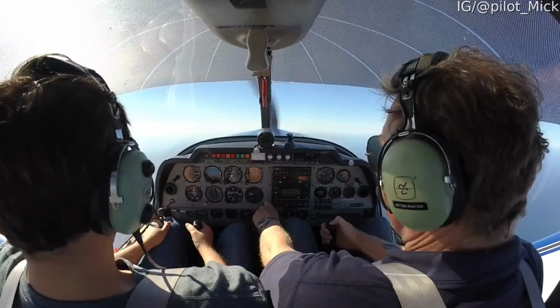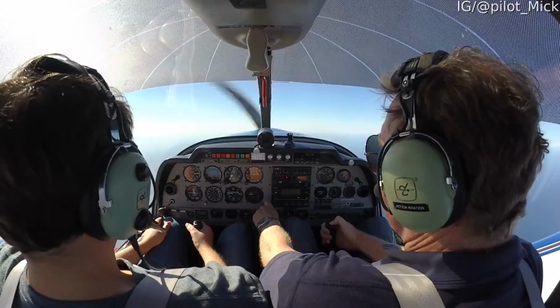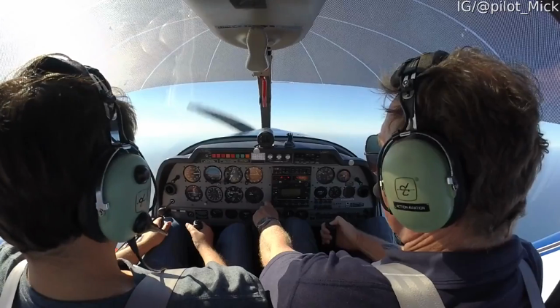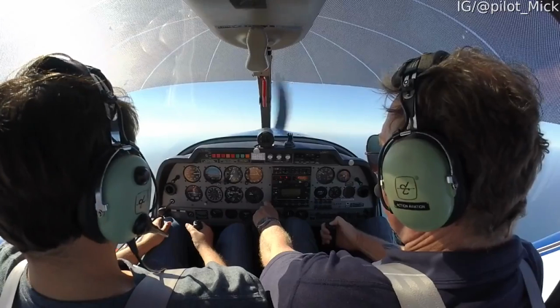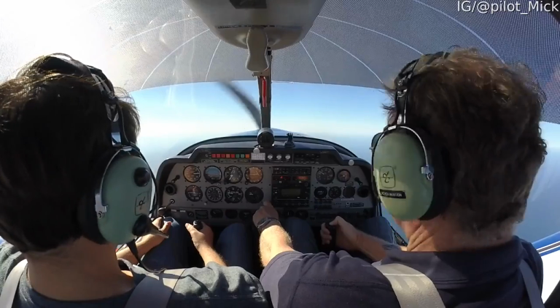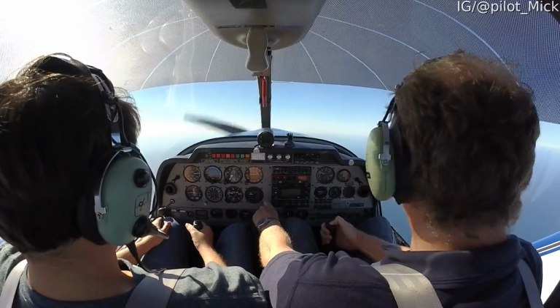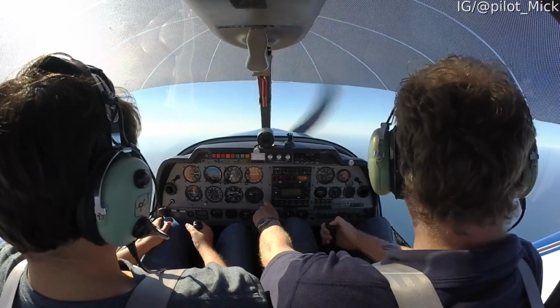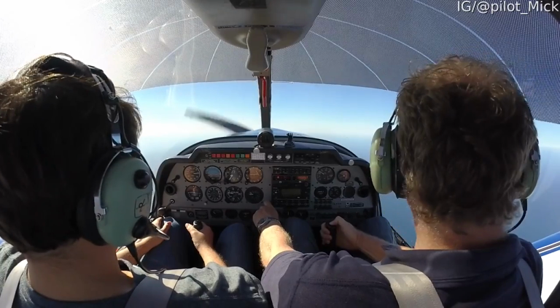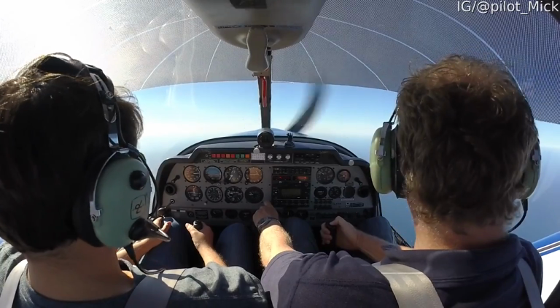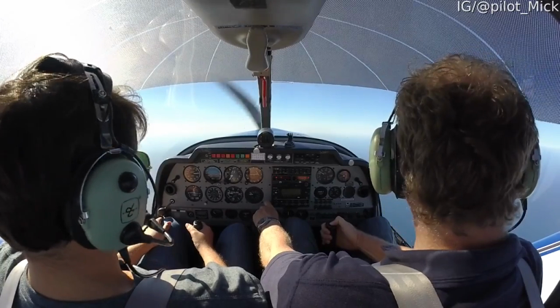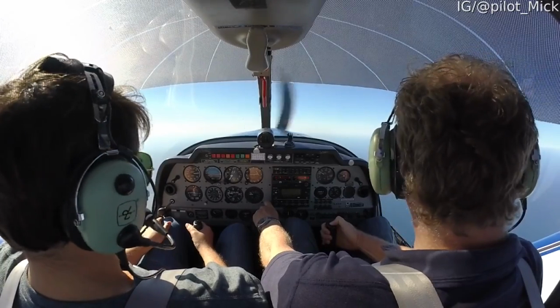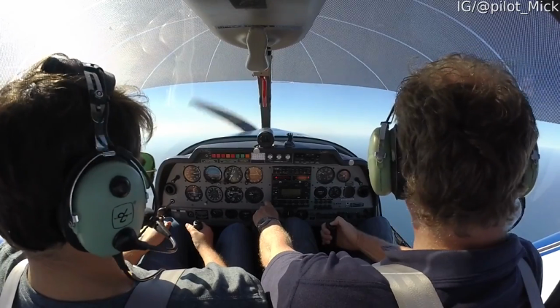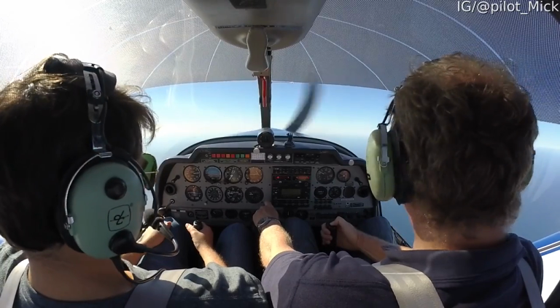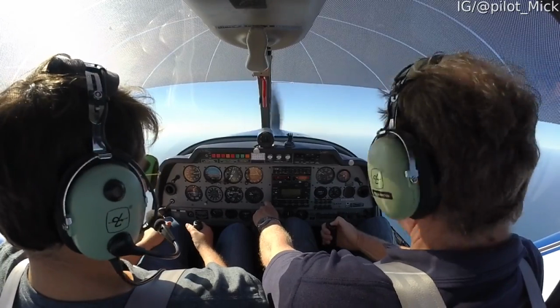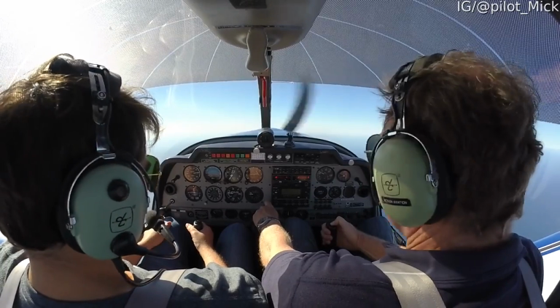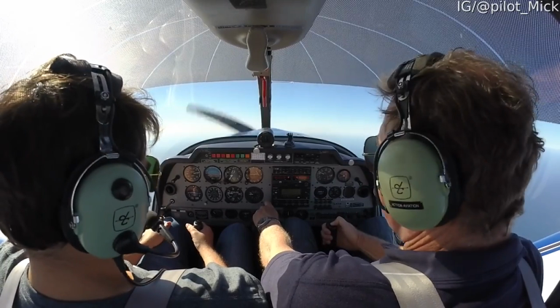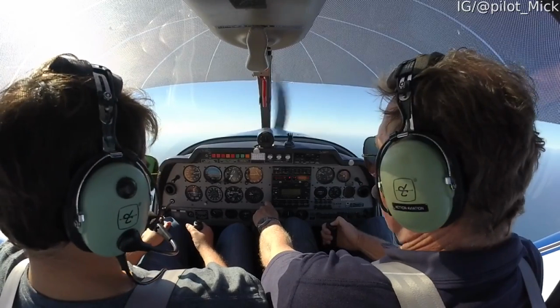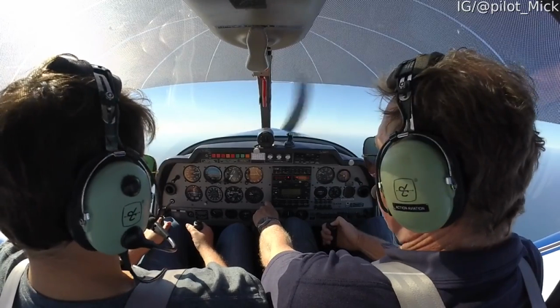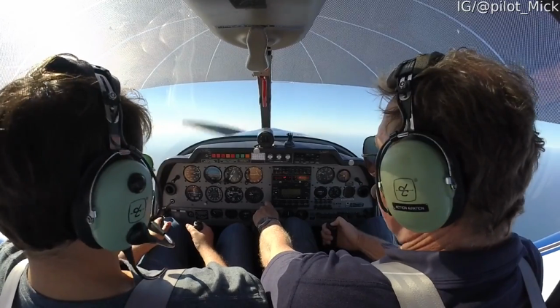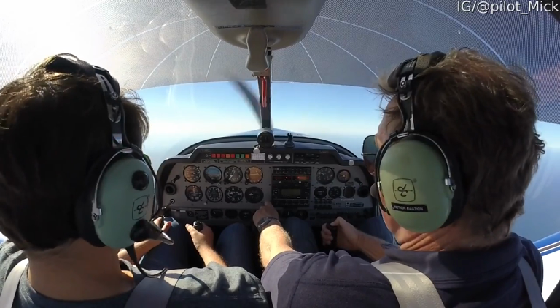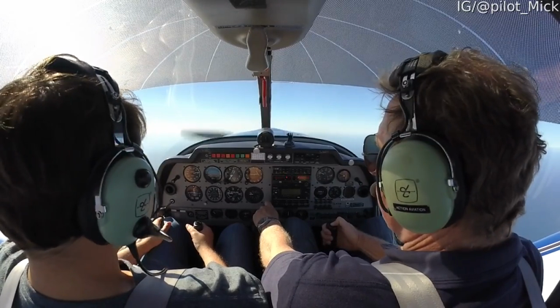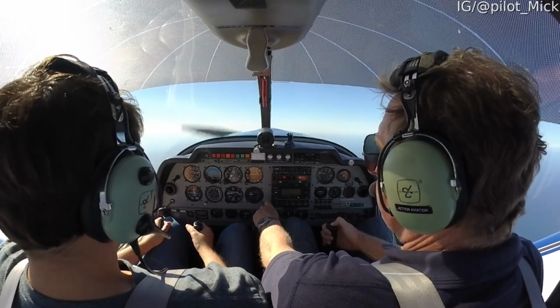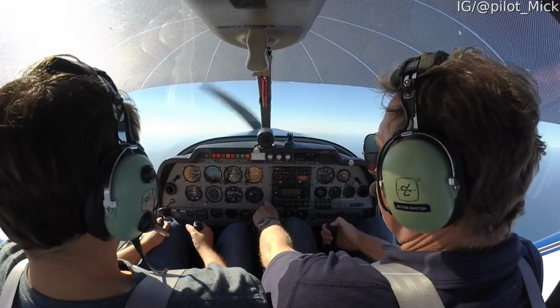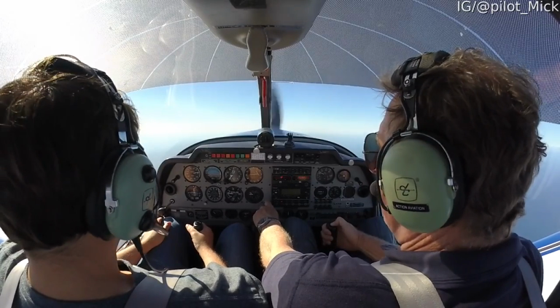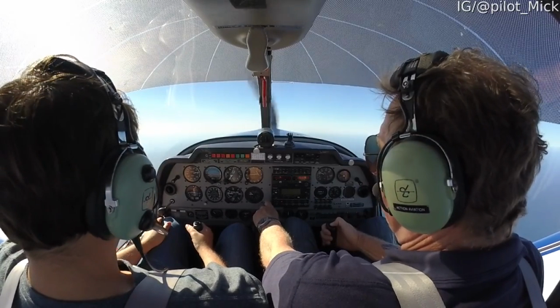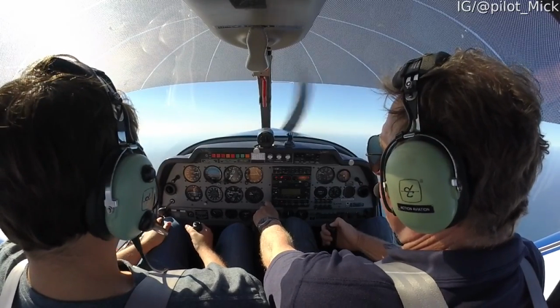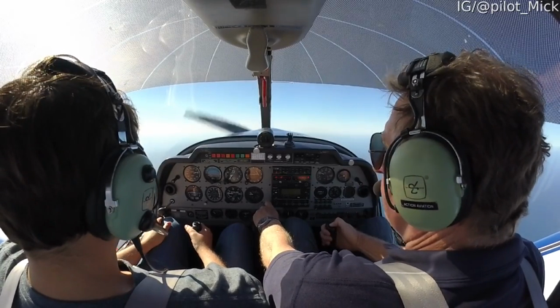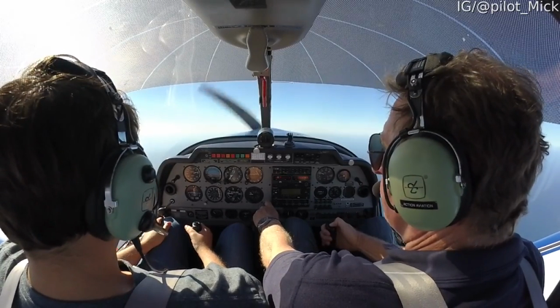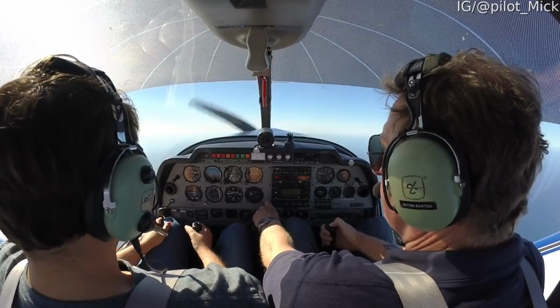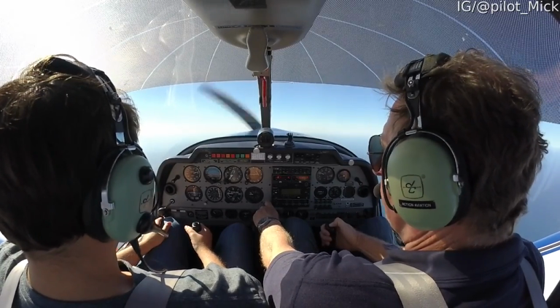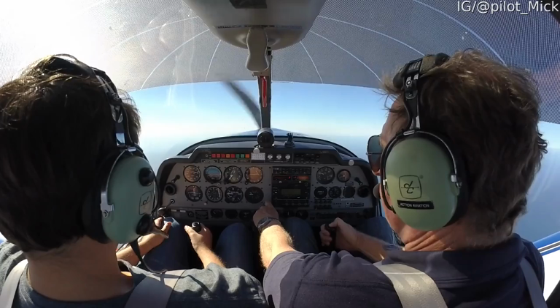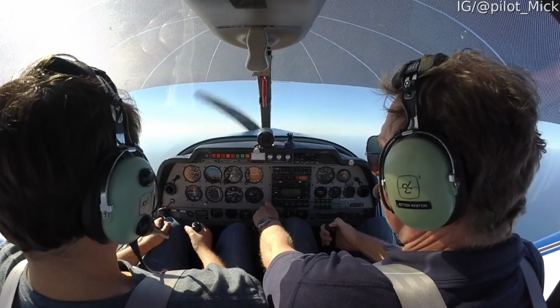3500 conducting spin training, not below 3,000. T-wire area. Traffic T-wire.